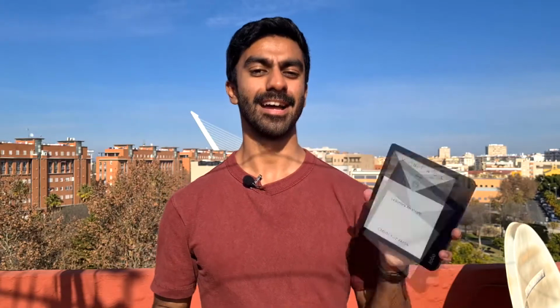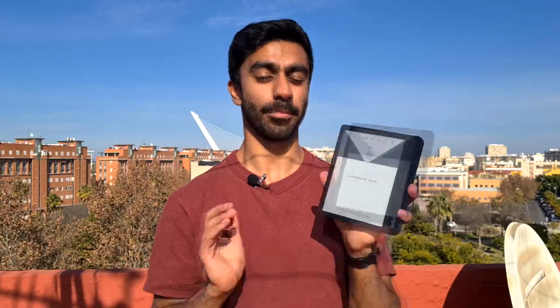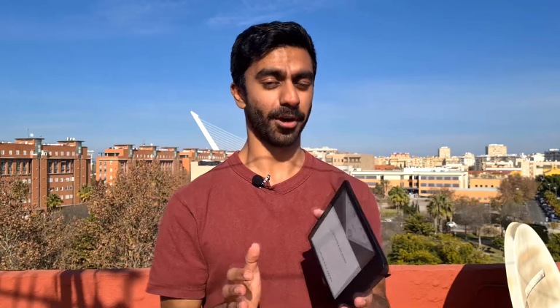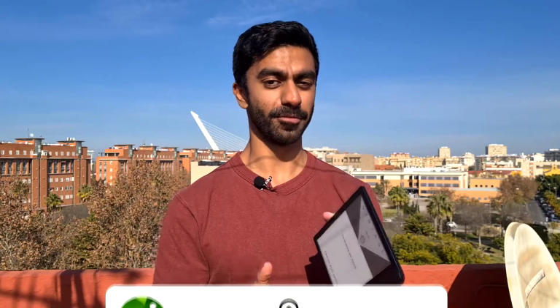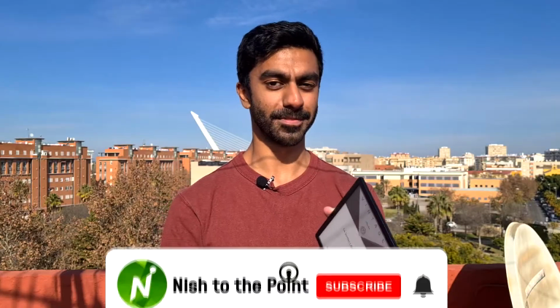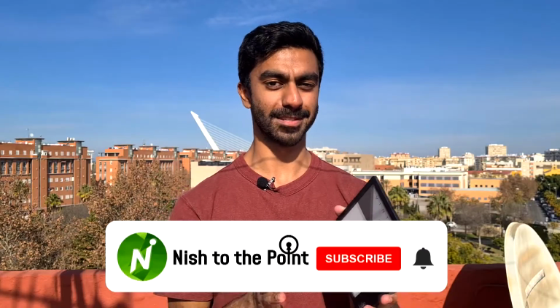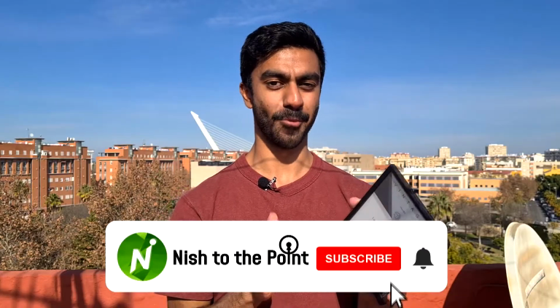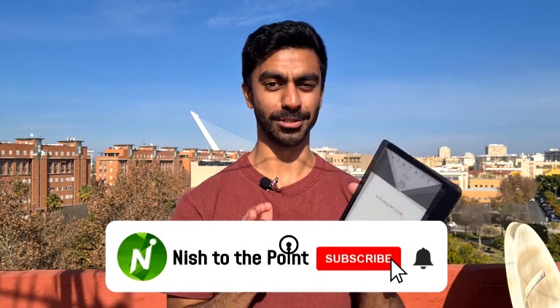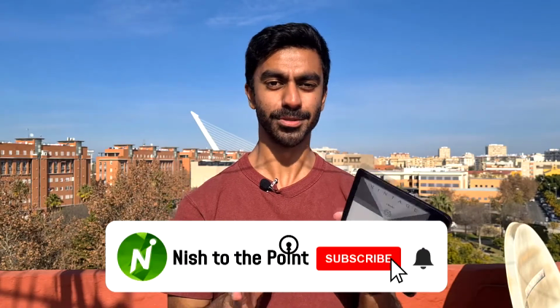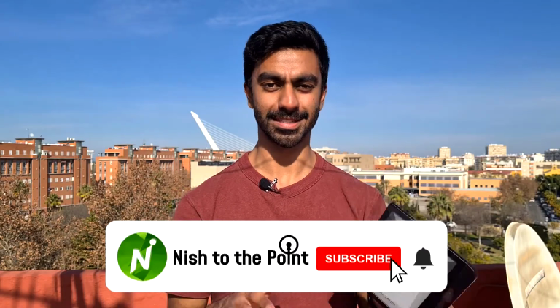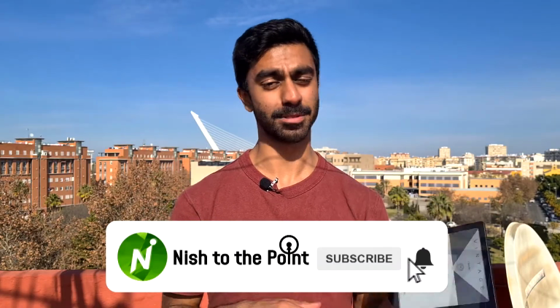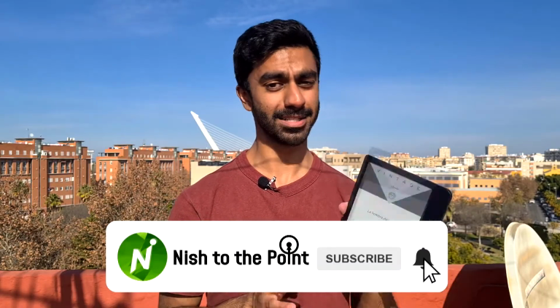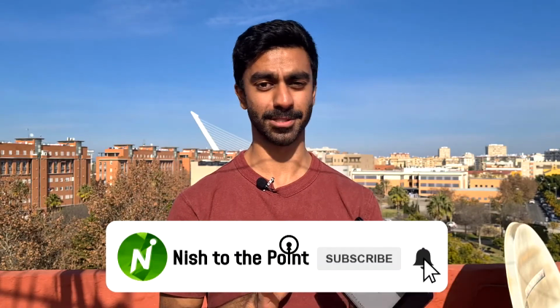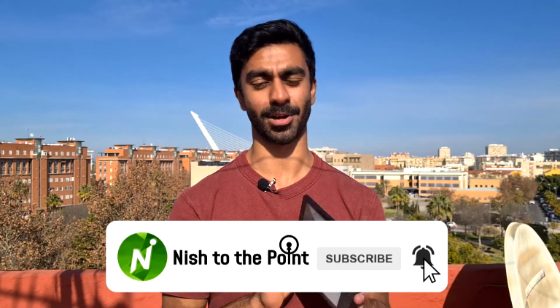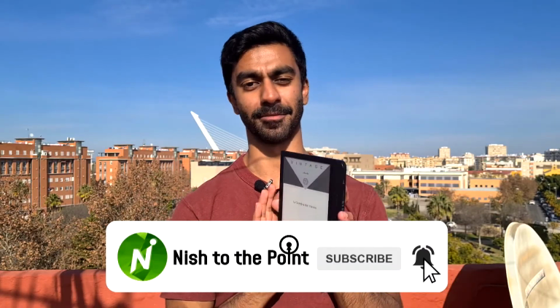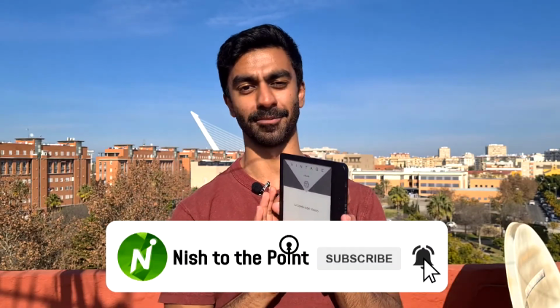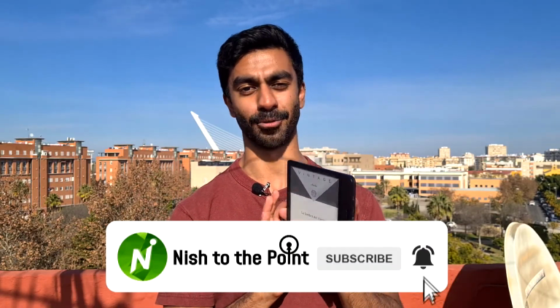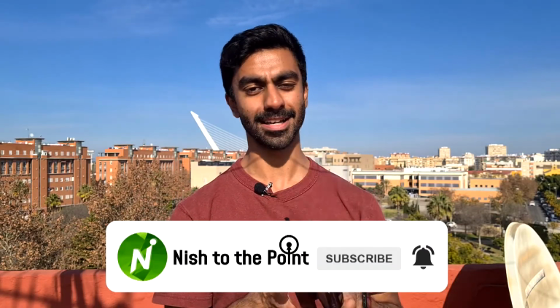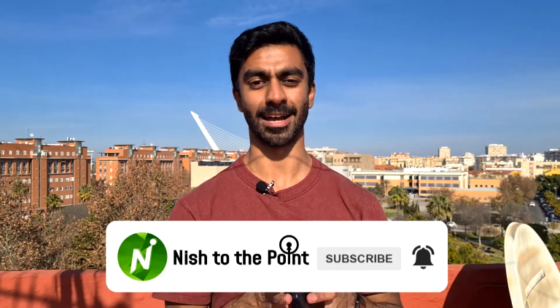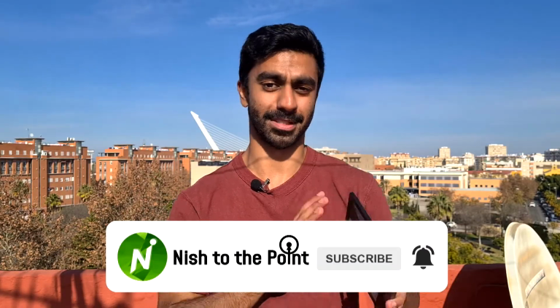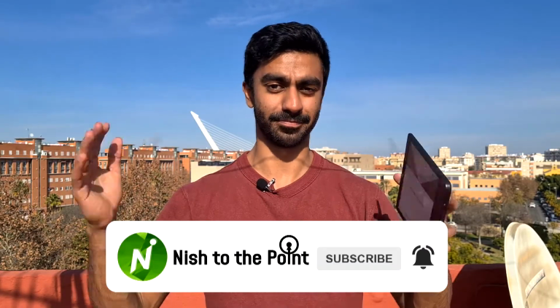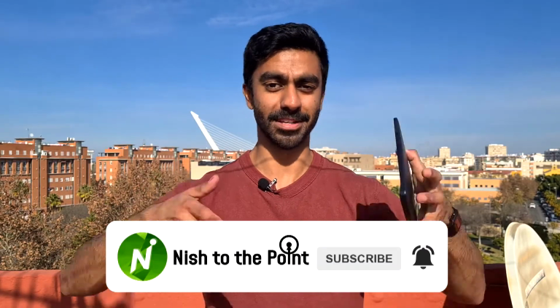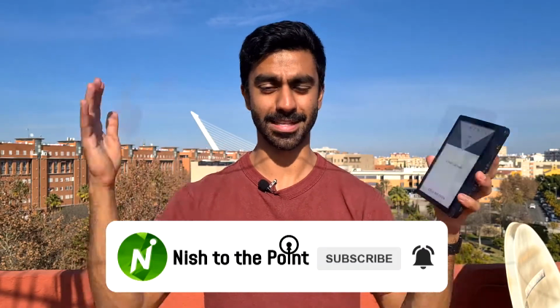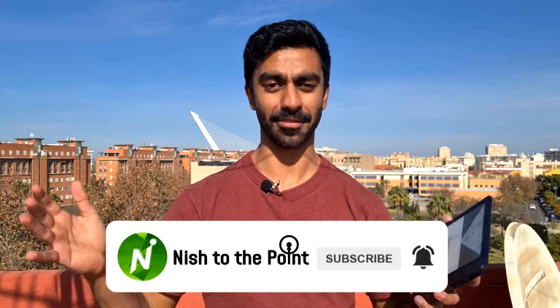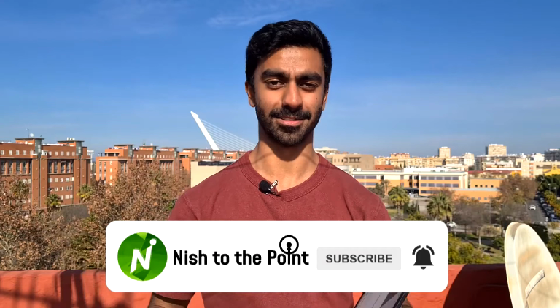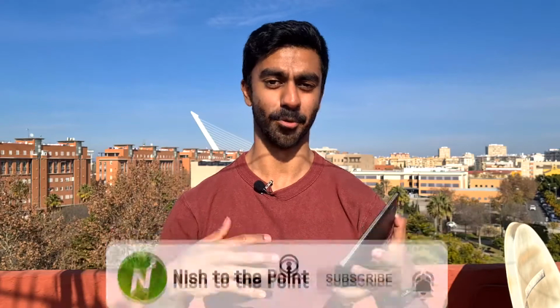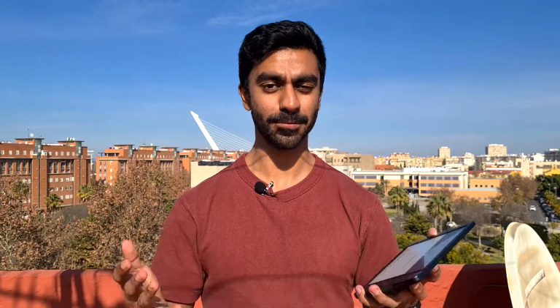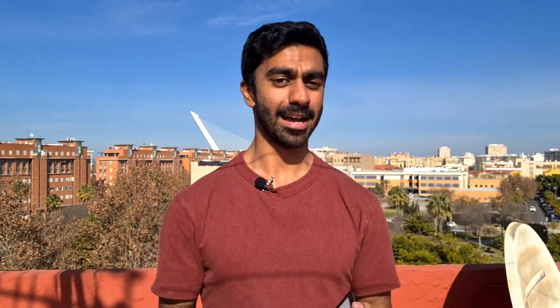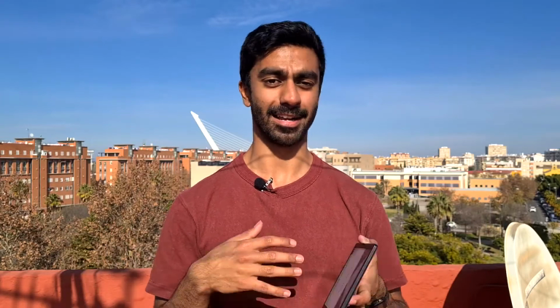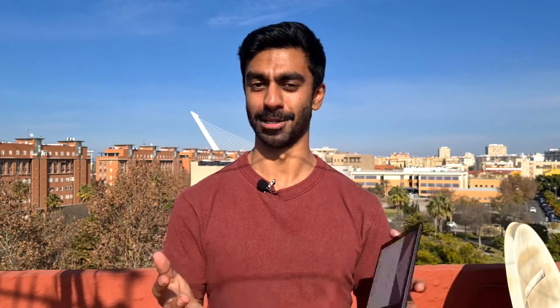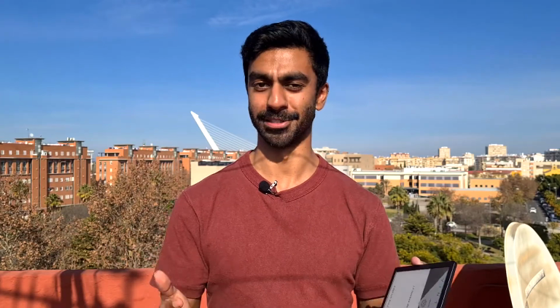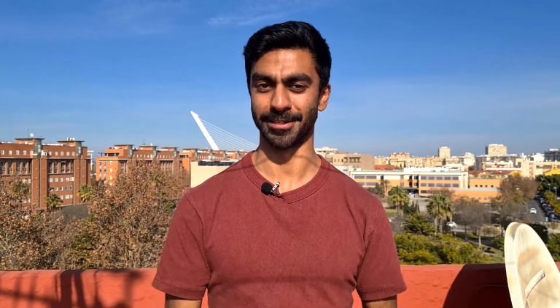Now, before I move on to some more juicy tips, please do subscribe if you haven't already. It helps the videos get out there to more people, and I'd really appreciate it.